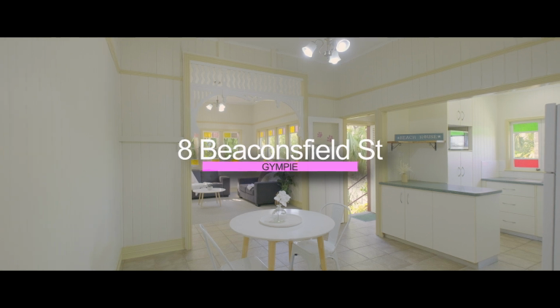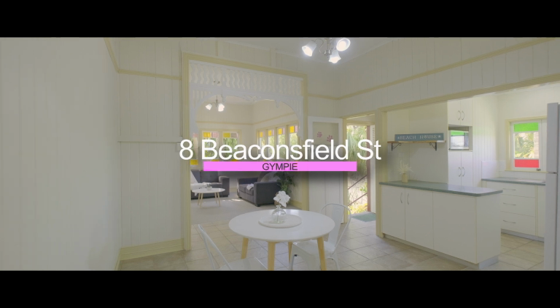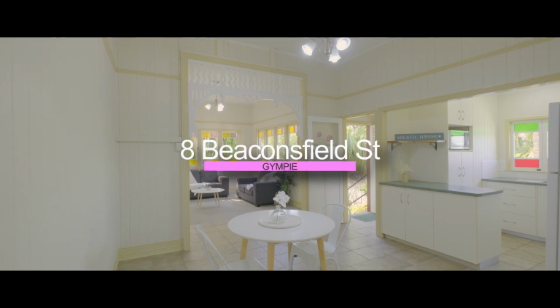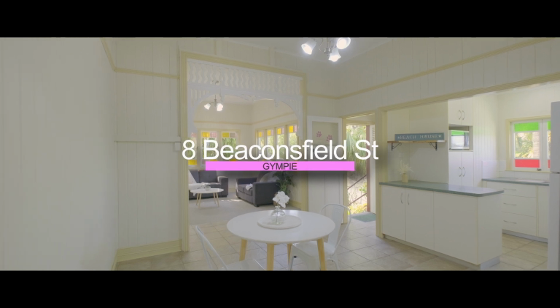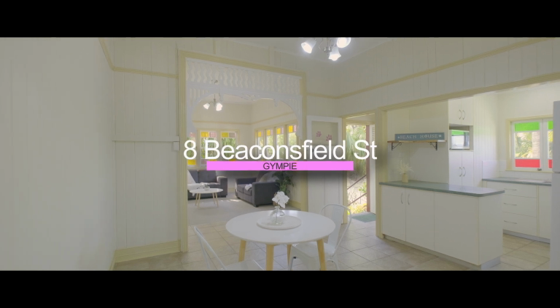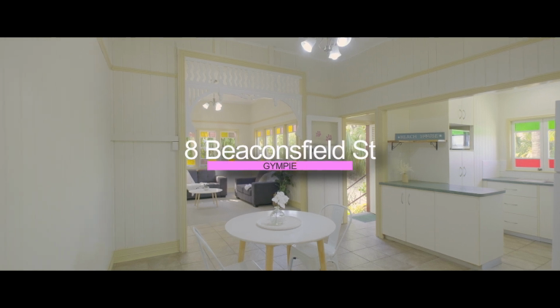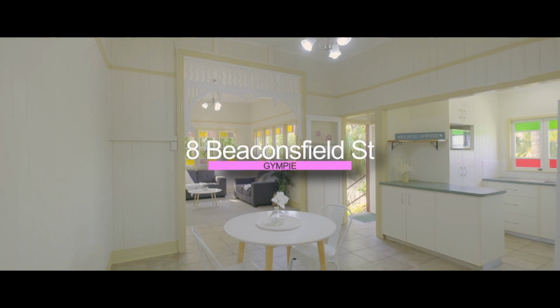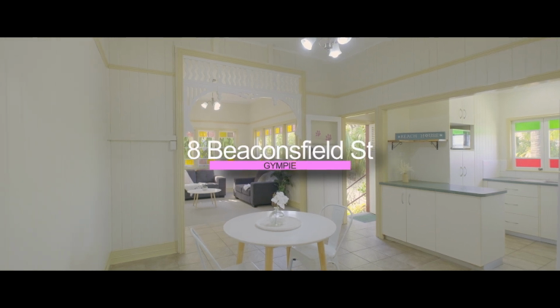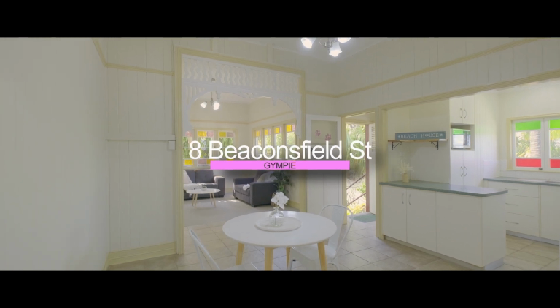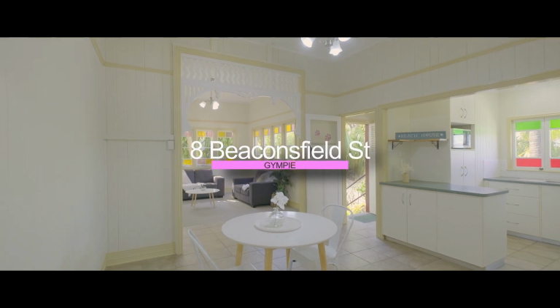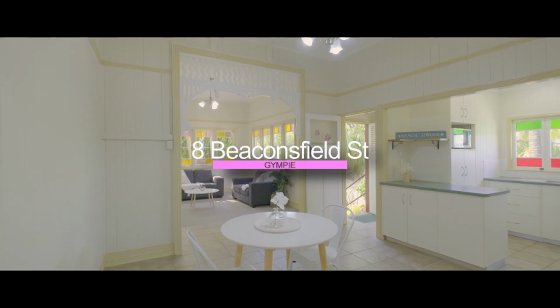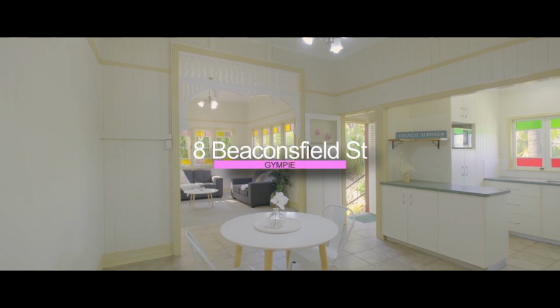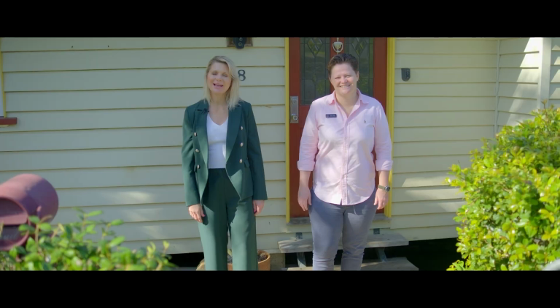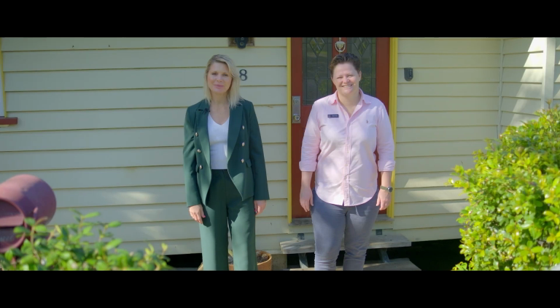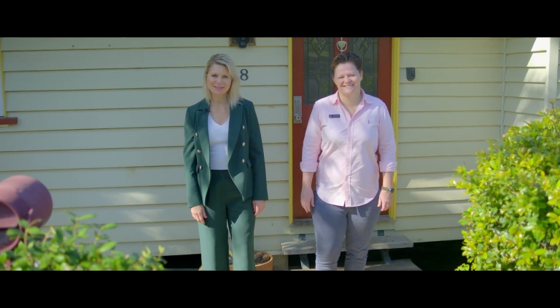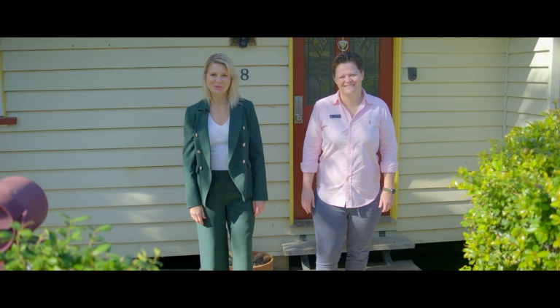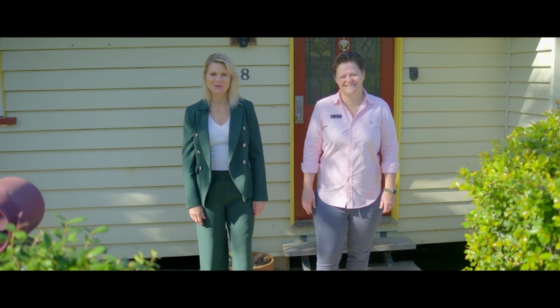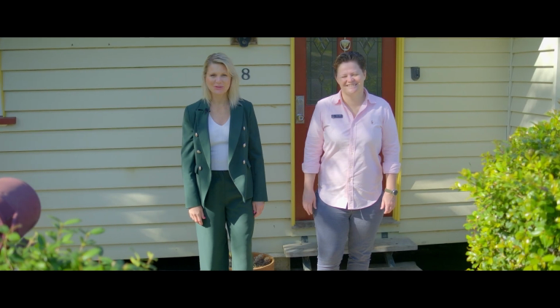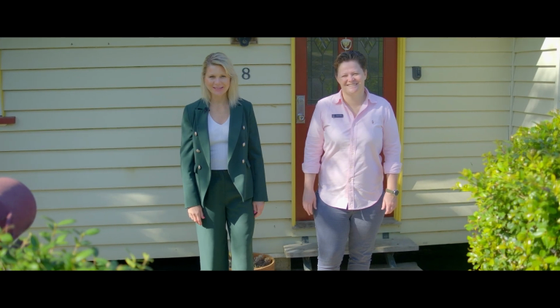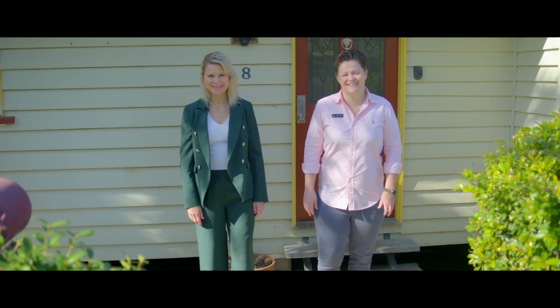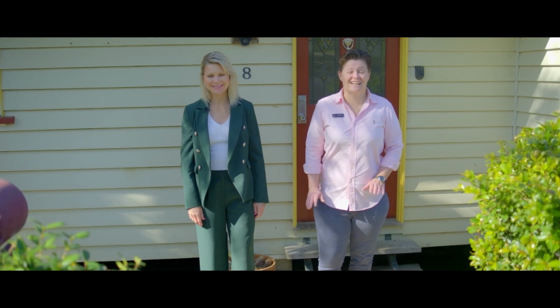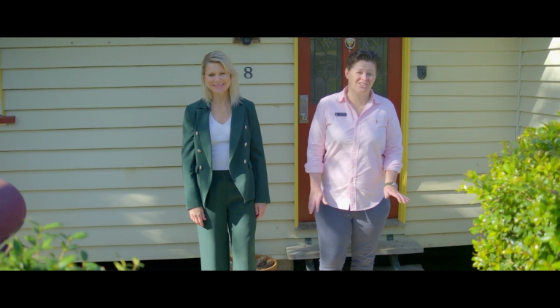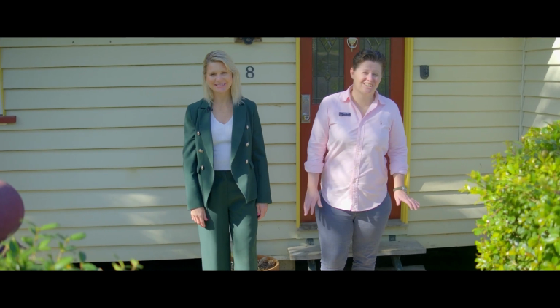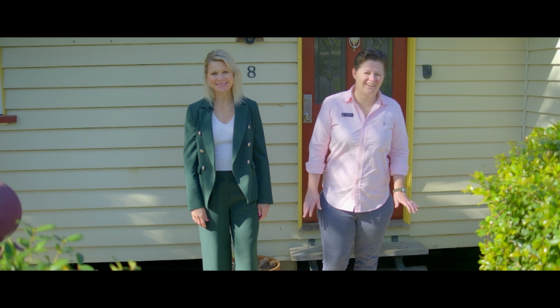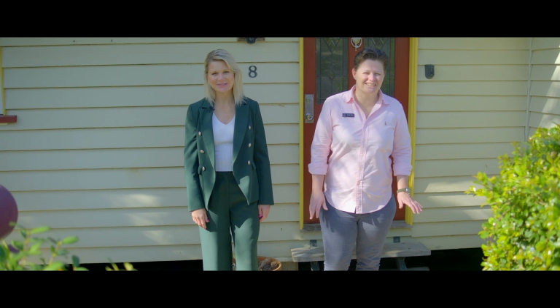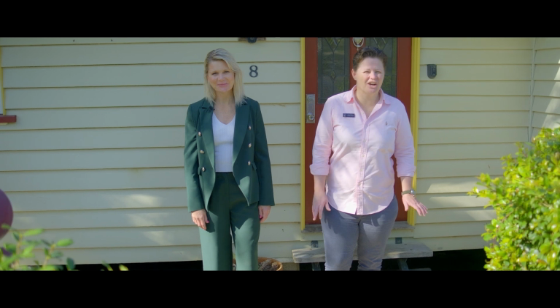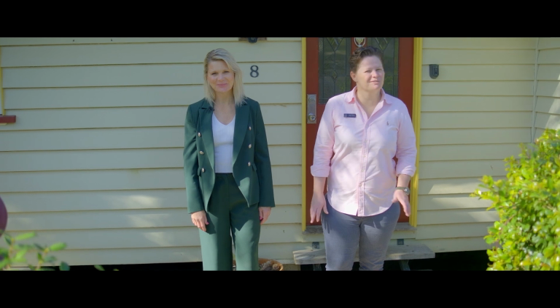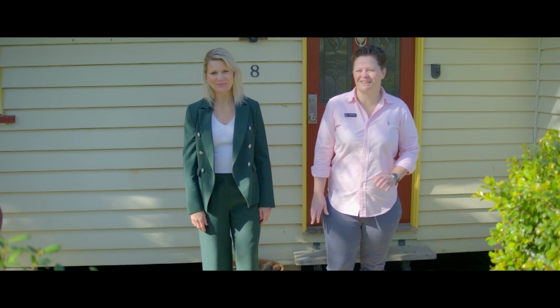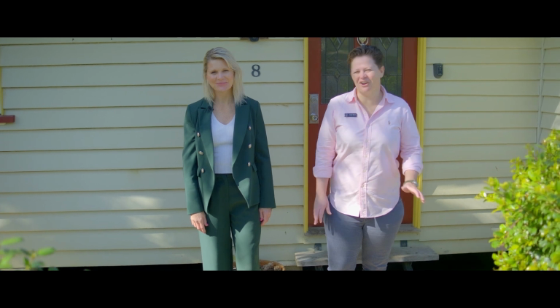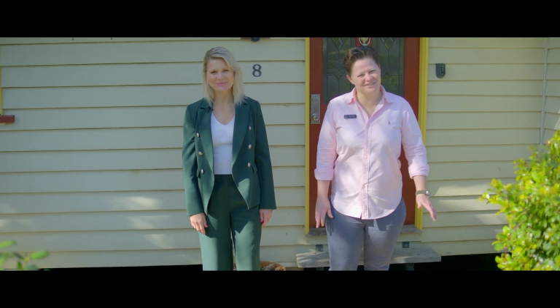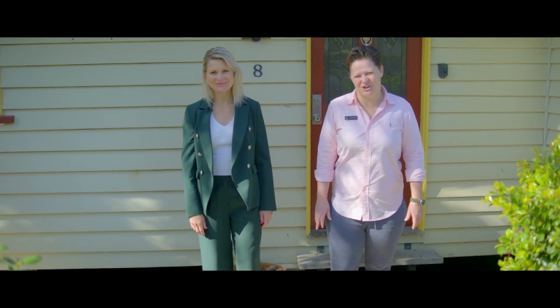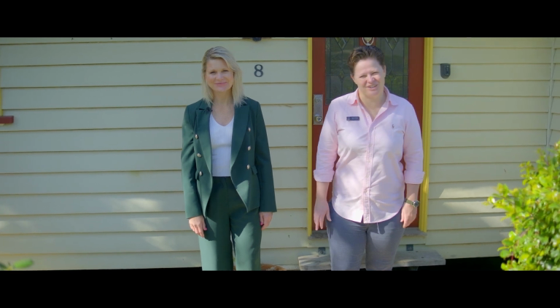Hi everyone, Tina and Steph from Anchor Realty. Welcome to 8 Beaconsfield Street — a cute character home with loads on offer.